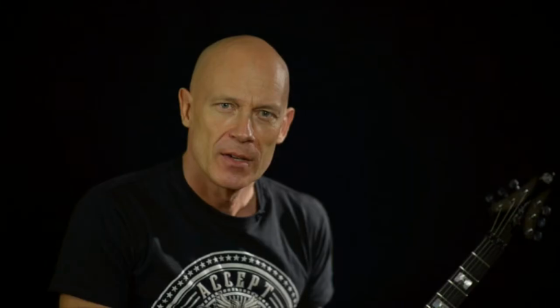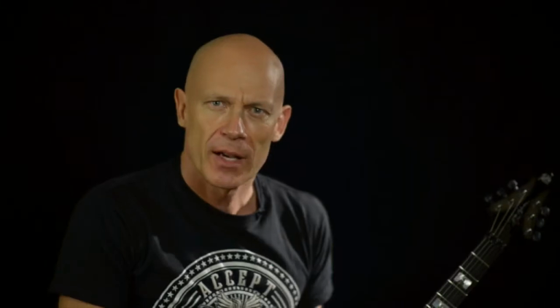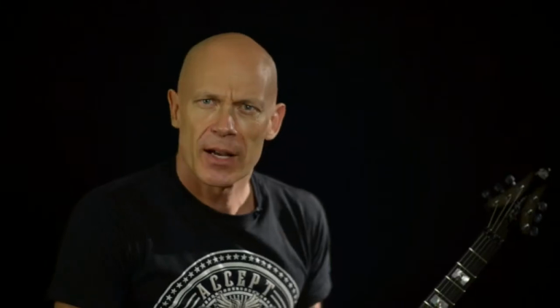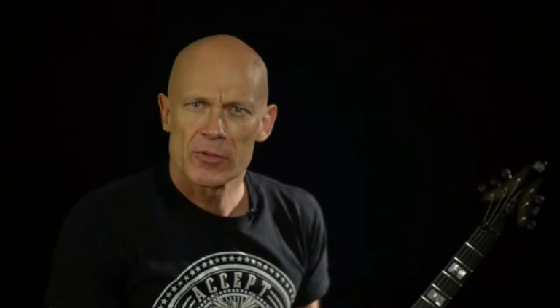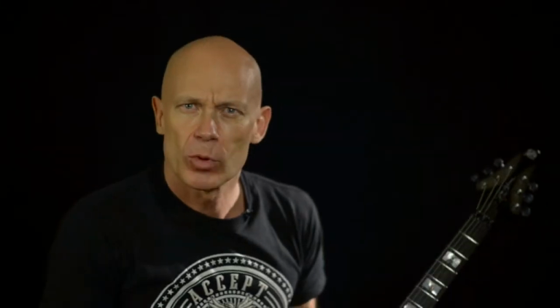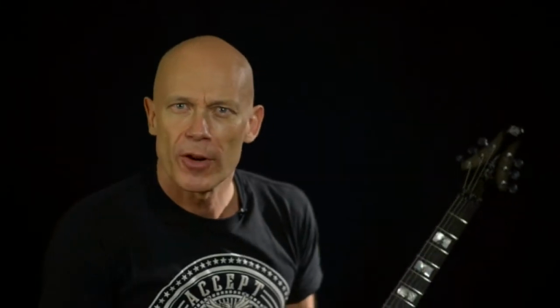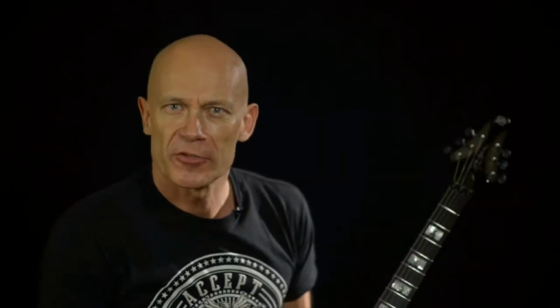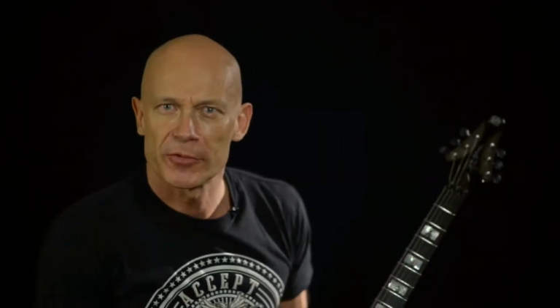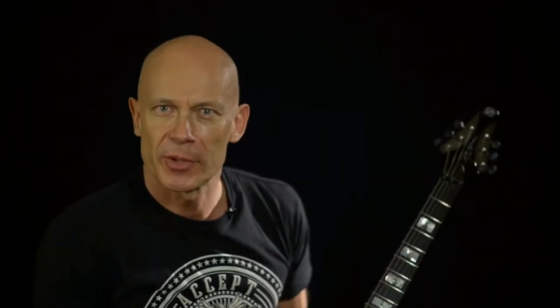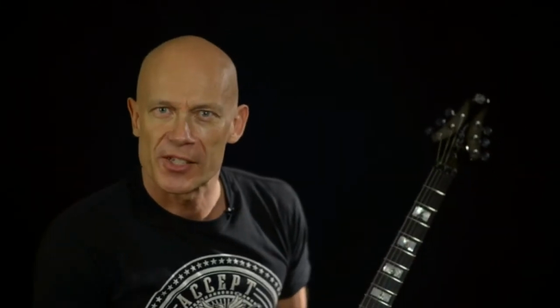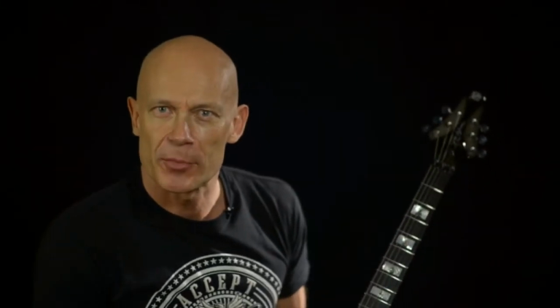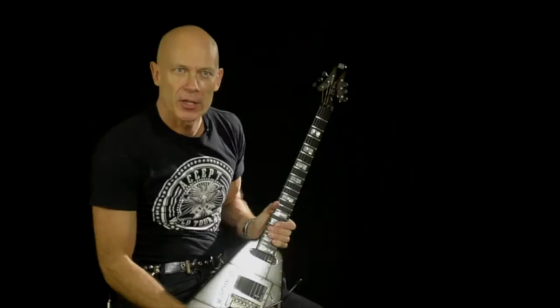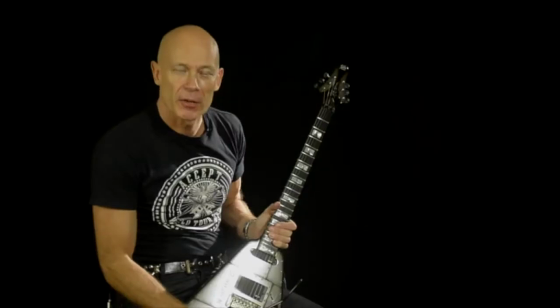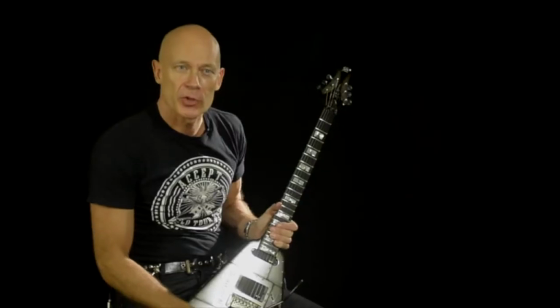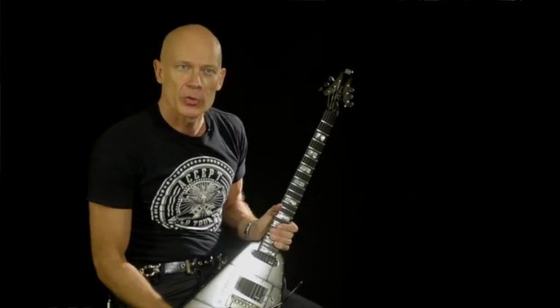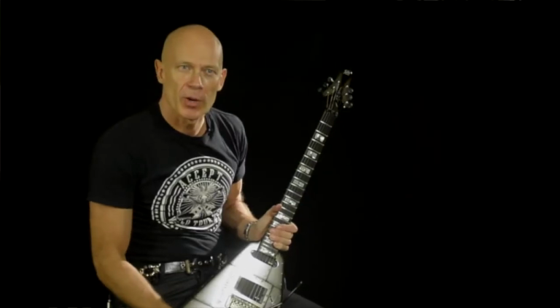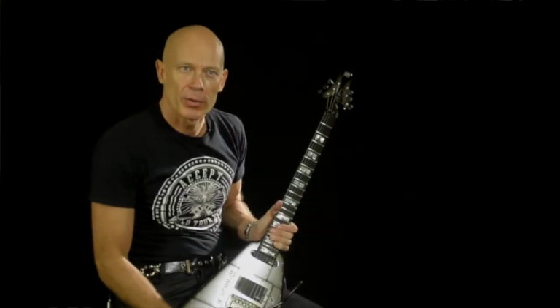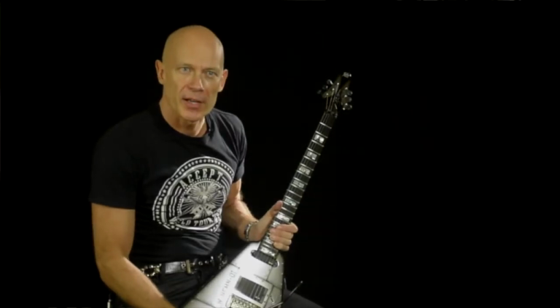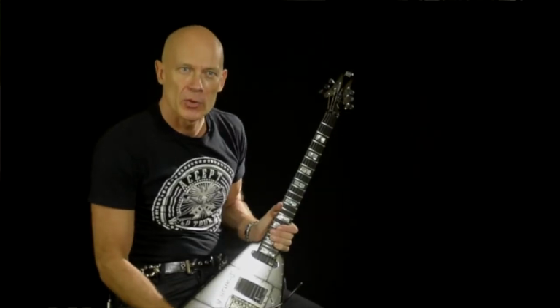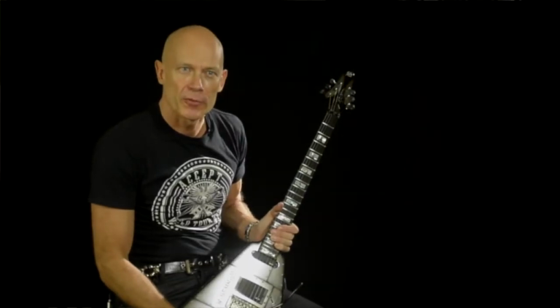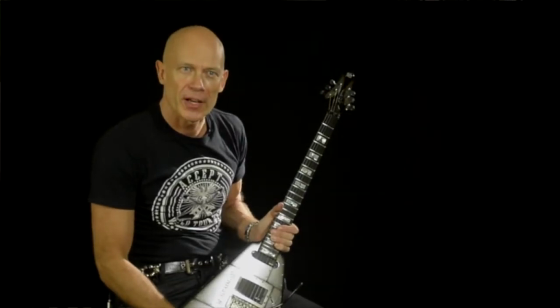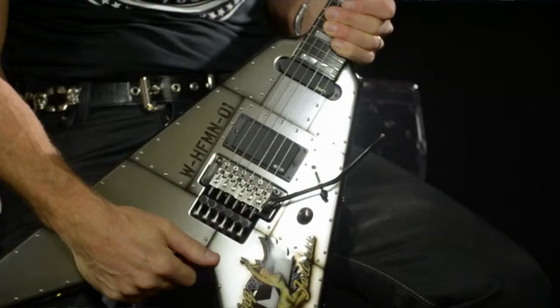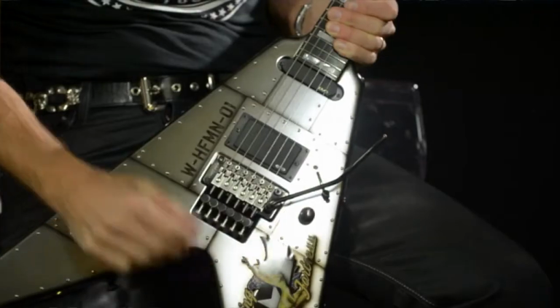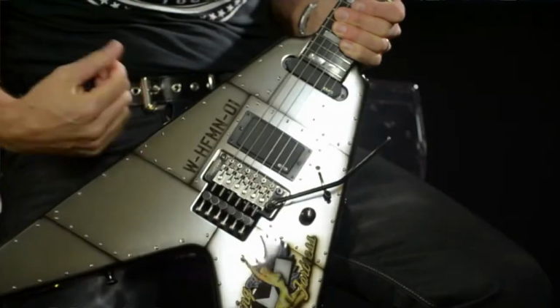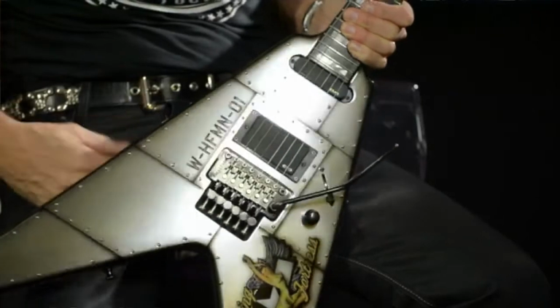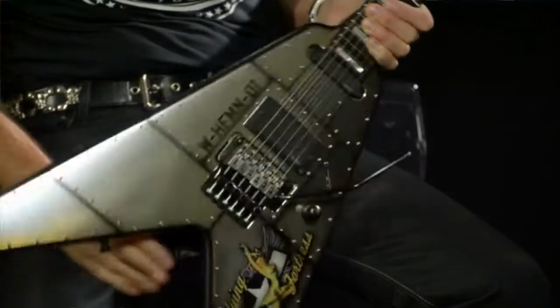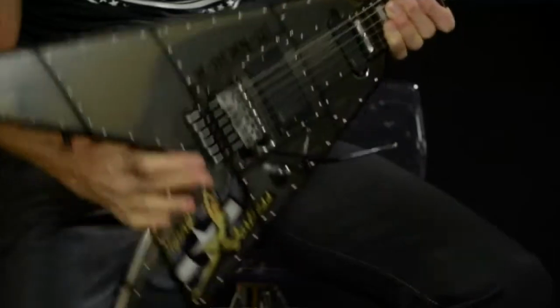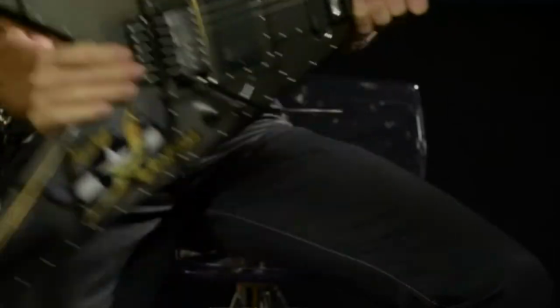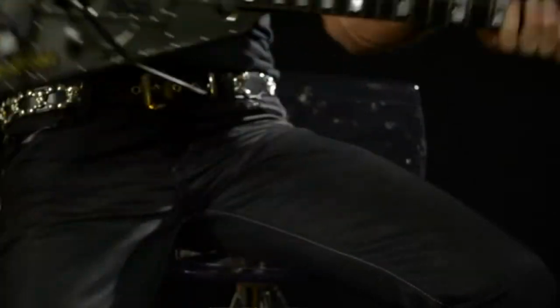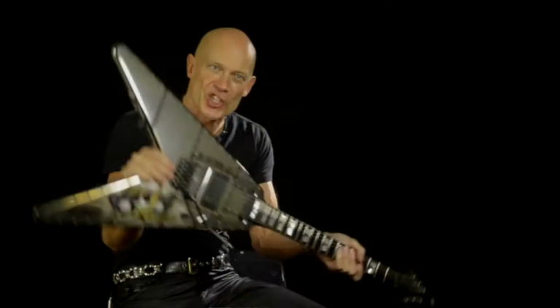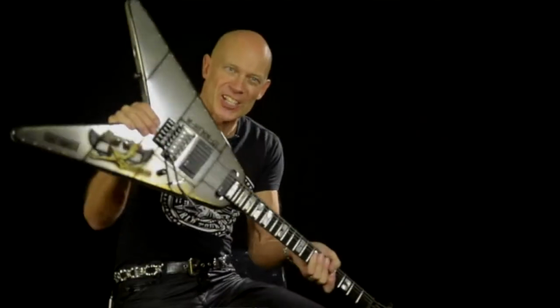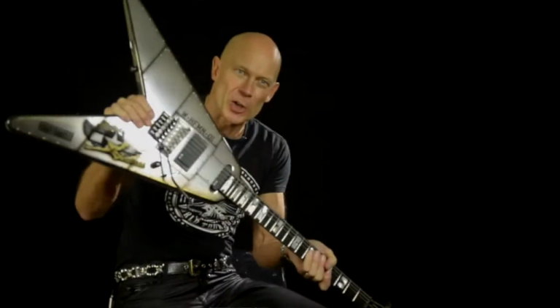Hey guys, Wolf Hoffman from Accept here. I'm going to show you my brand new Framus signature guitar. Check it out.